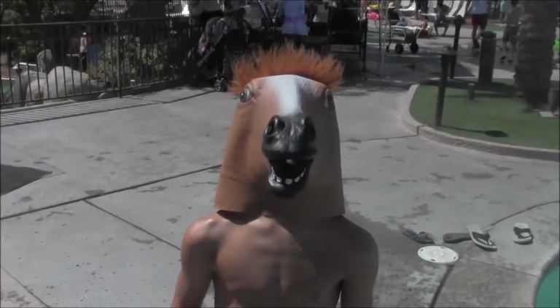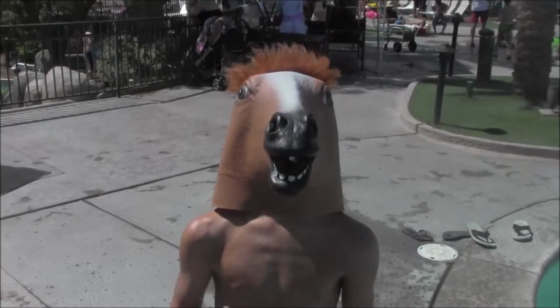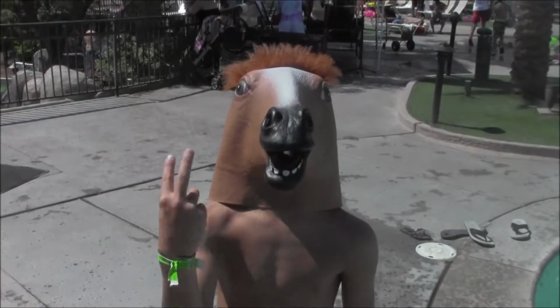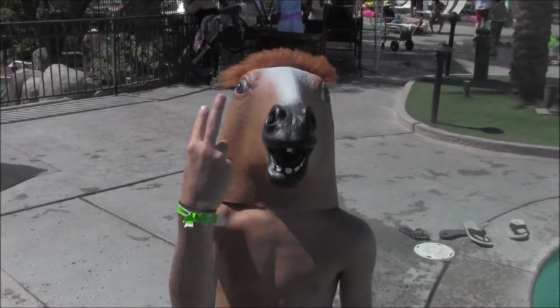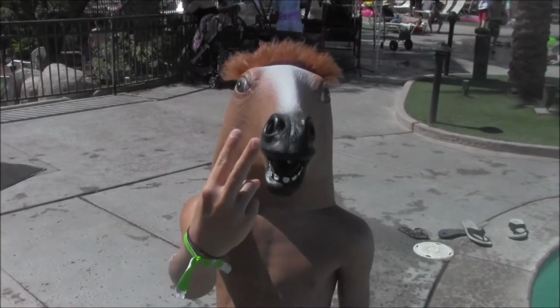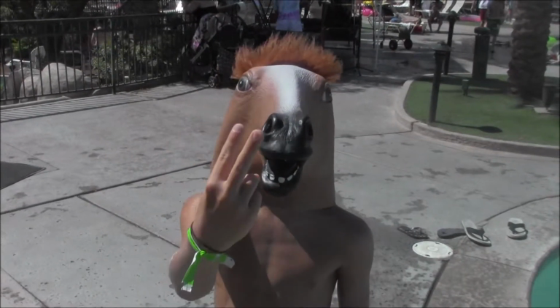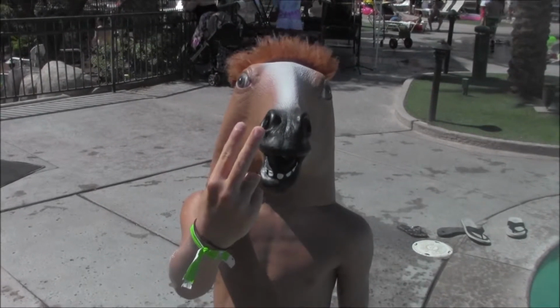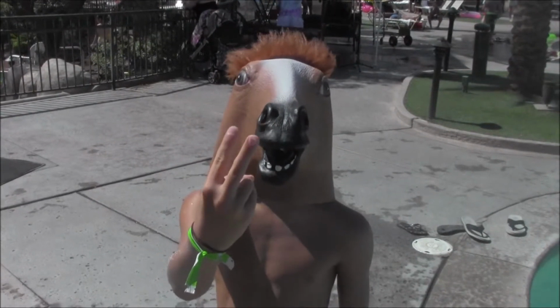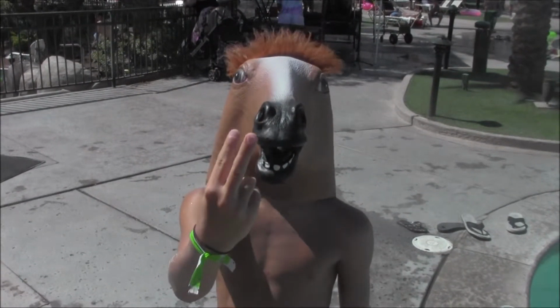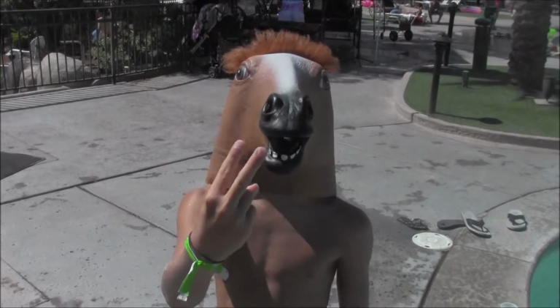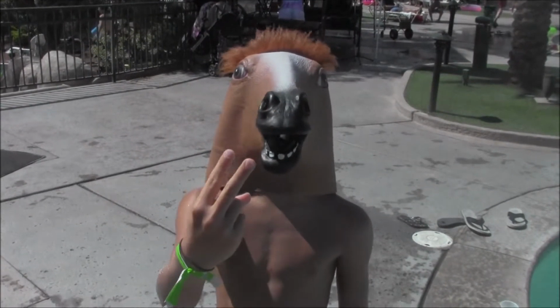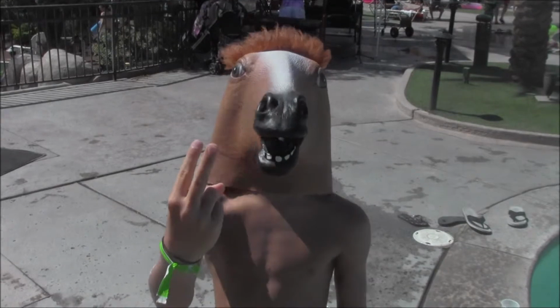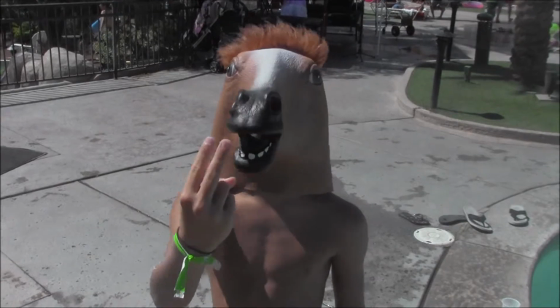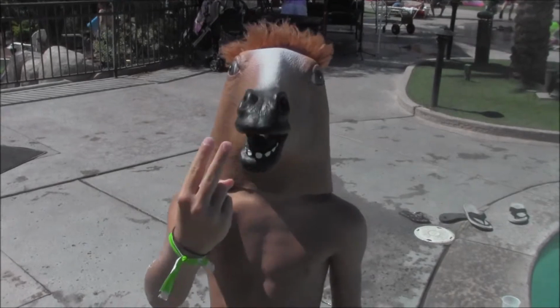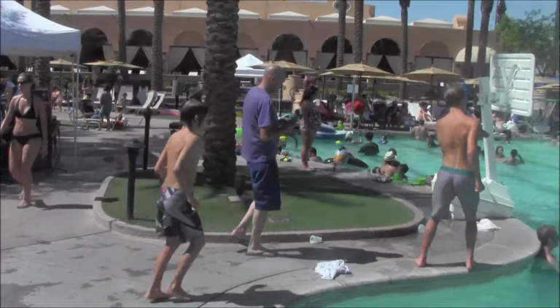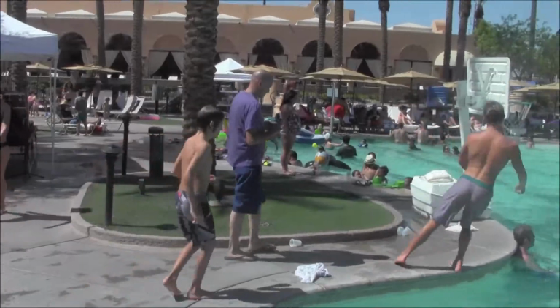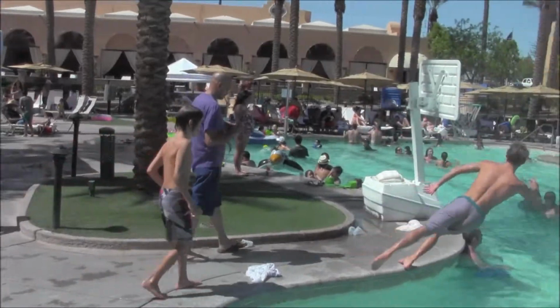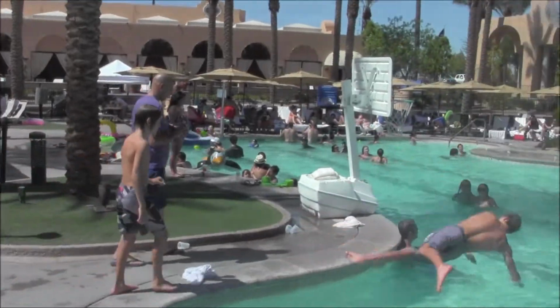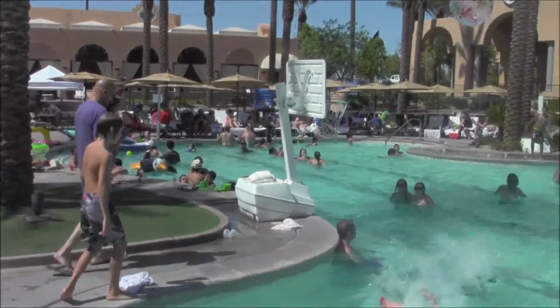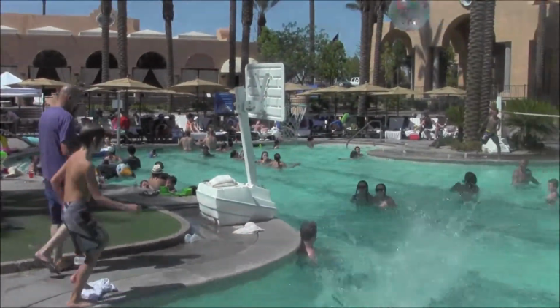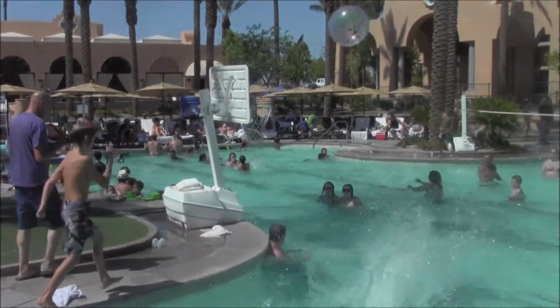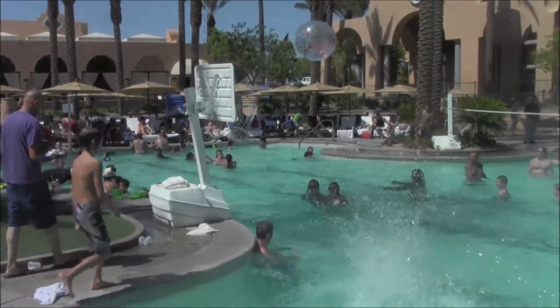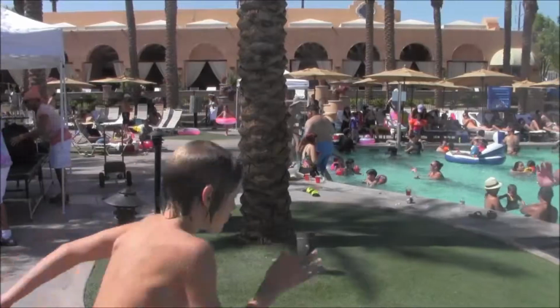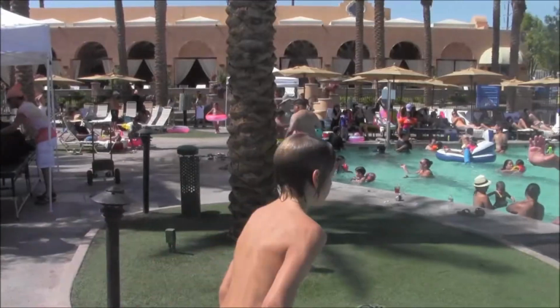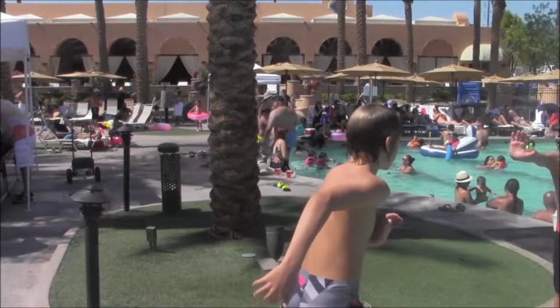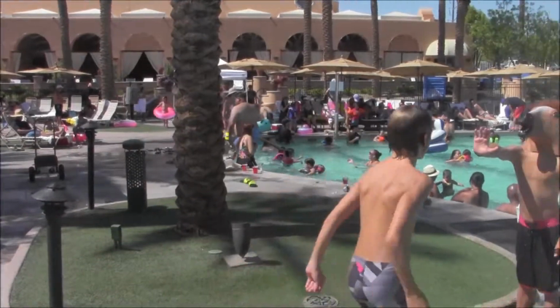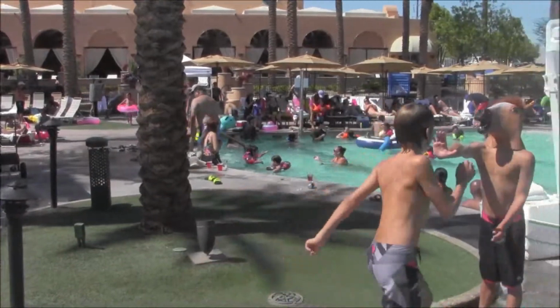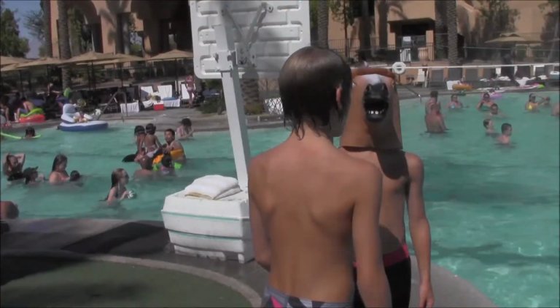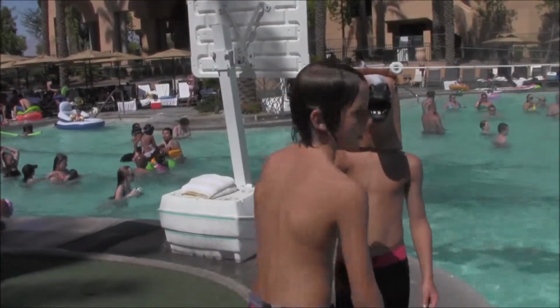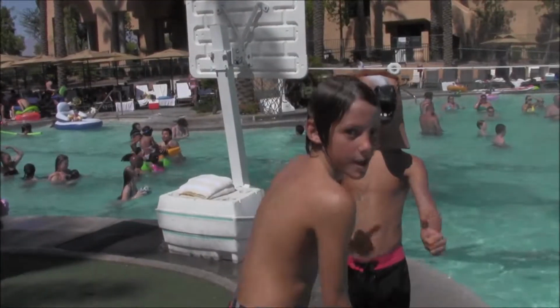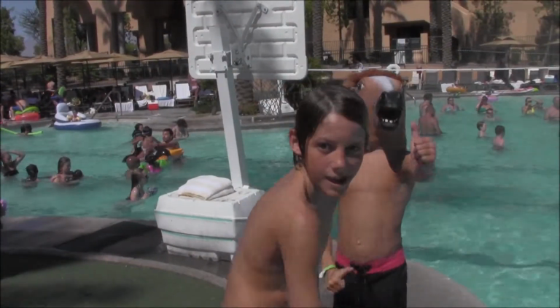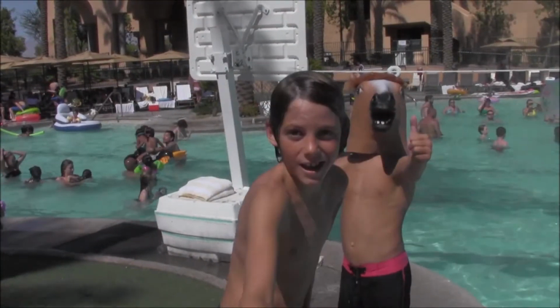Step 2. Don't ever run on the pool deck because you may slip and fall. Choose to walk safely instead.